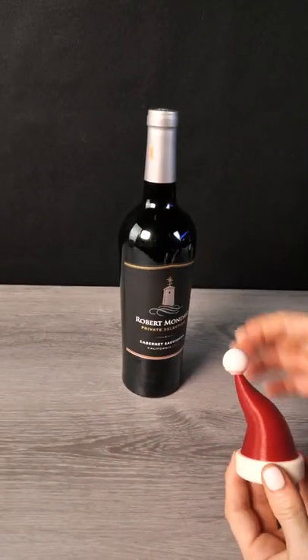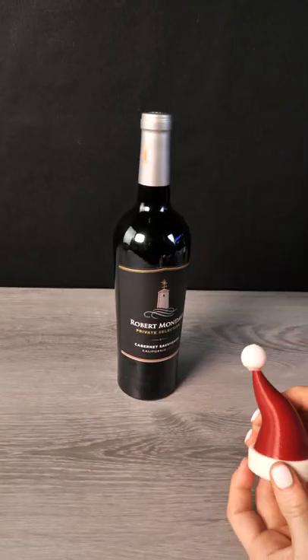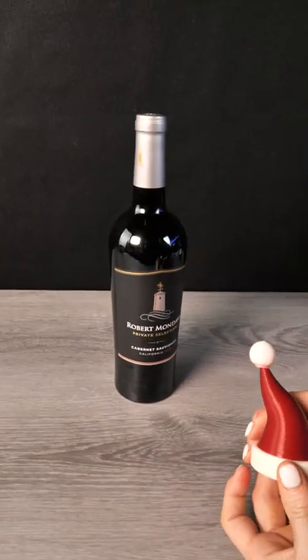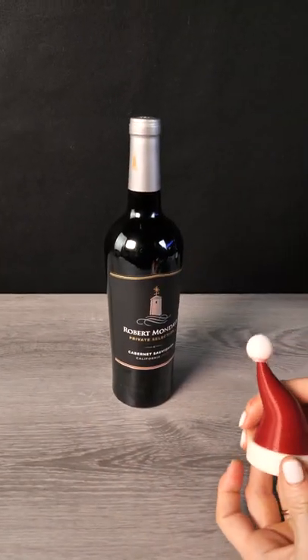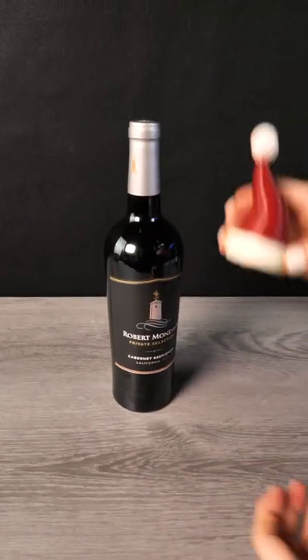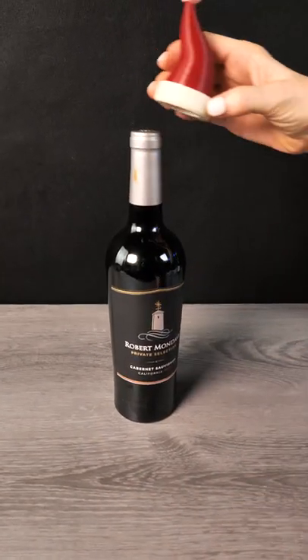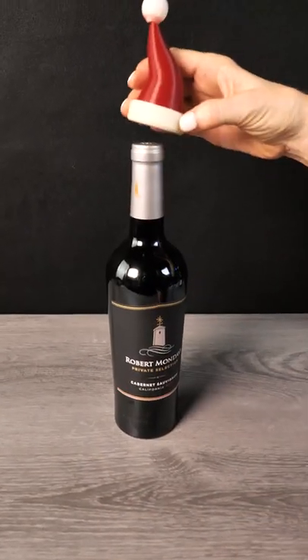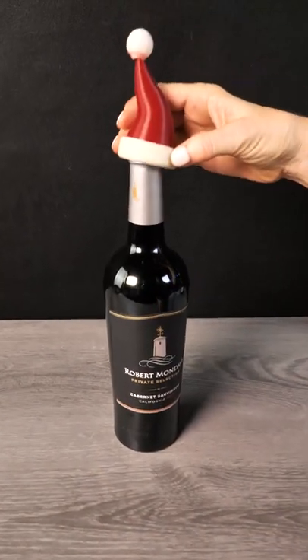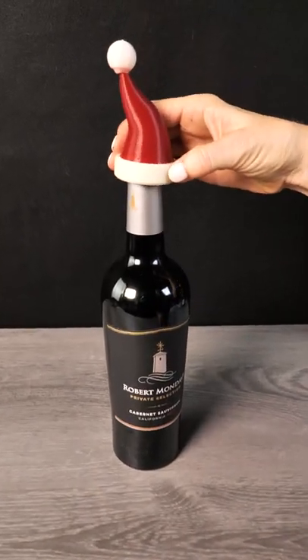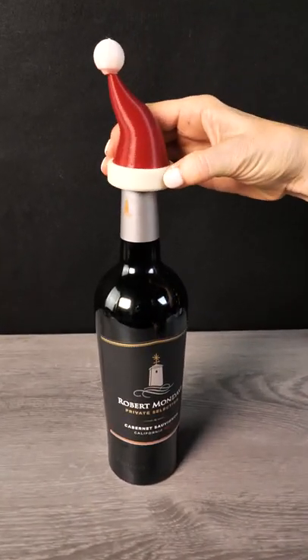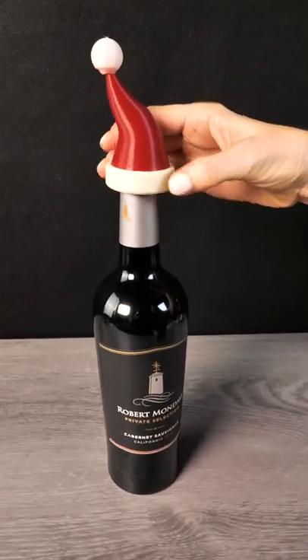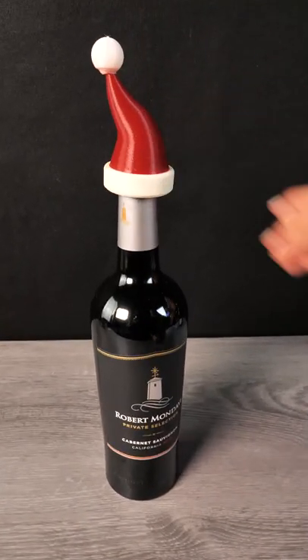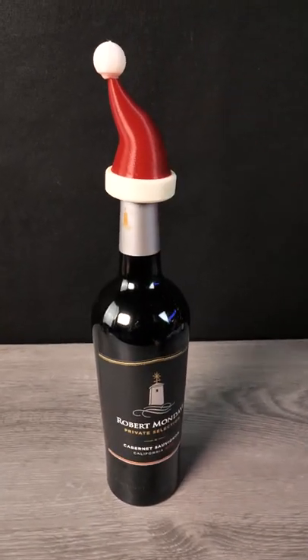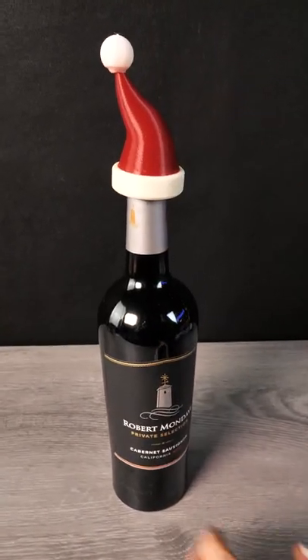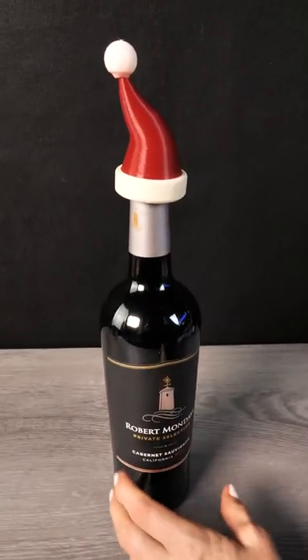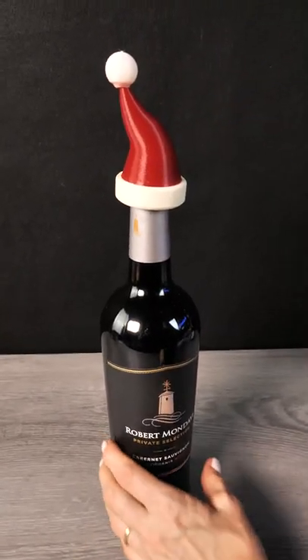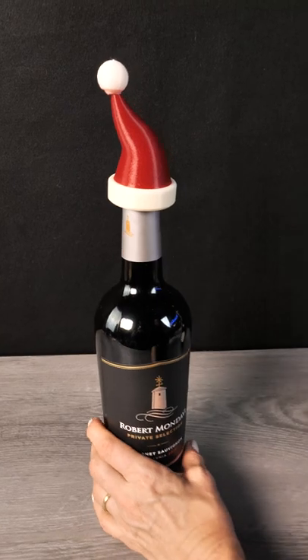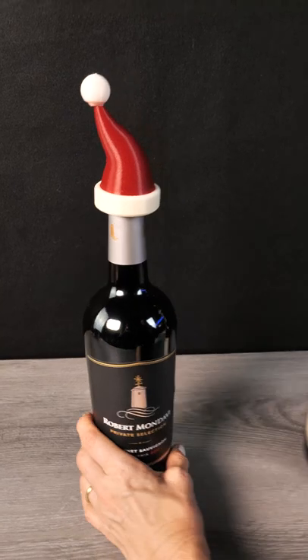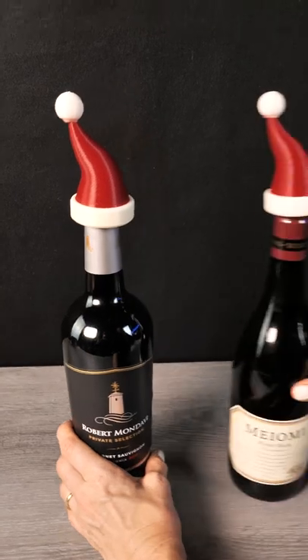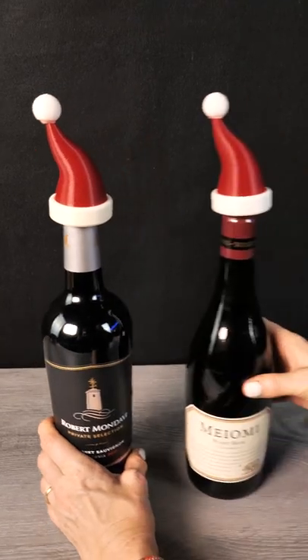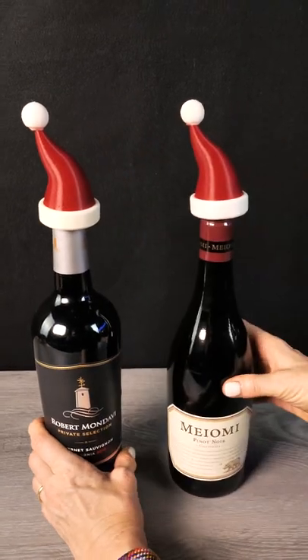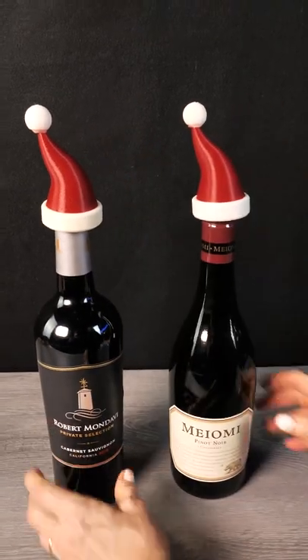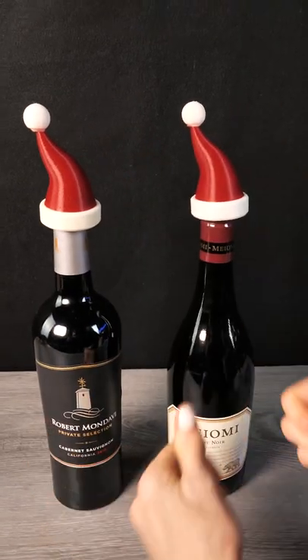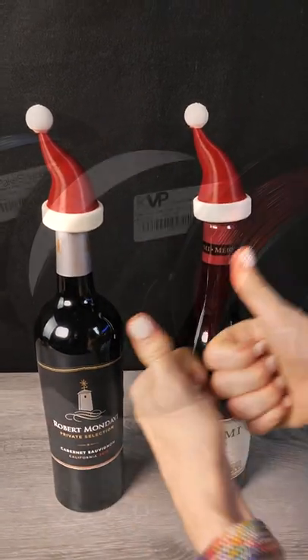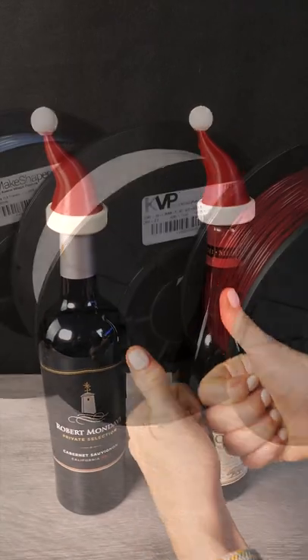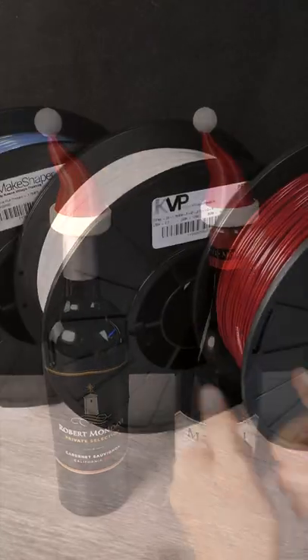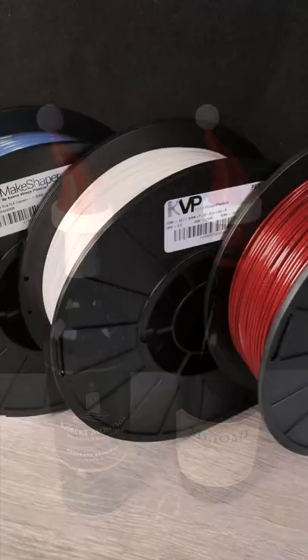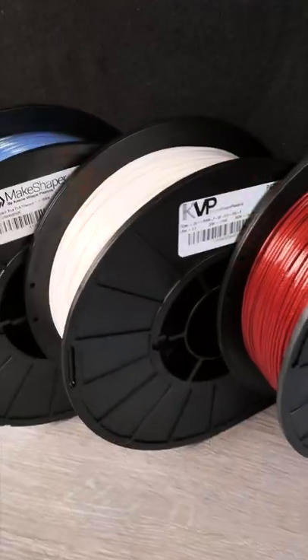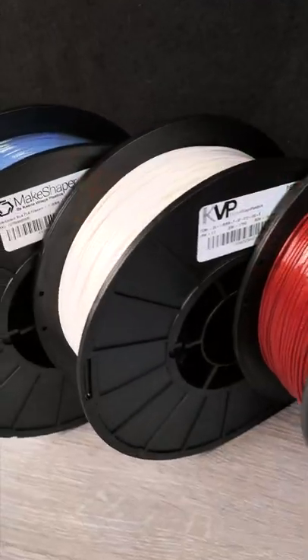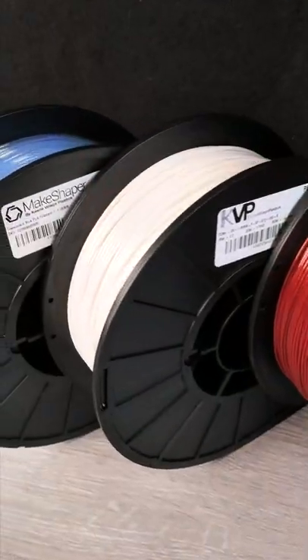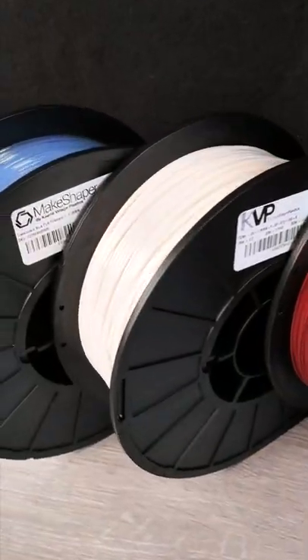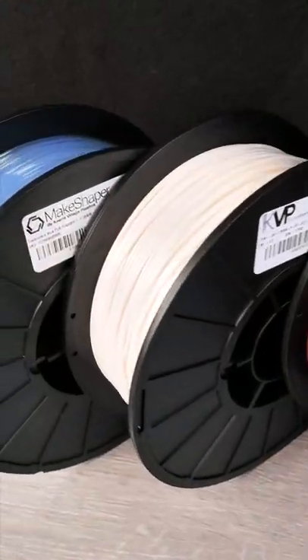With a little double stick tape, these will stay on top and not budge, which is great if you're bringing wine as a holiday gift.